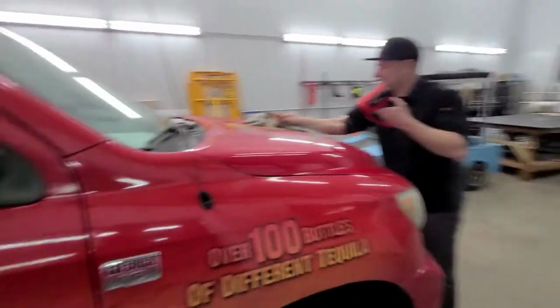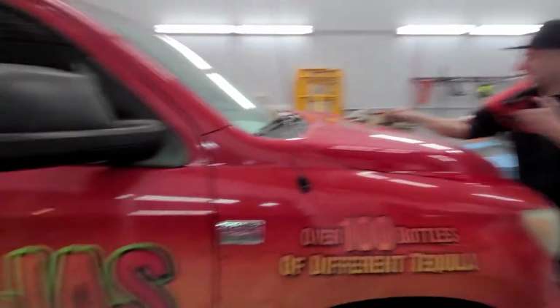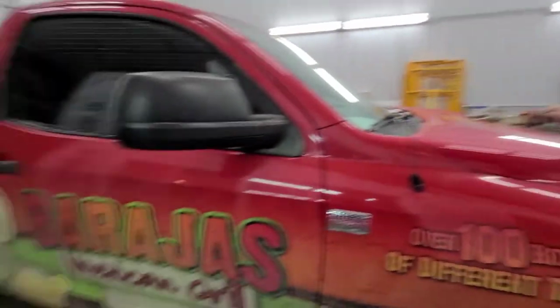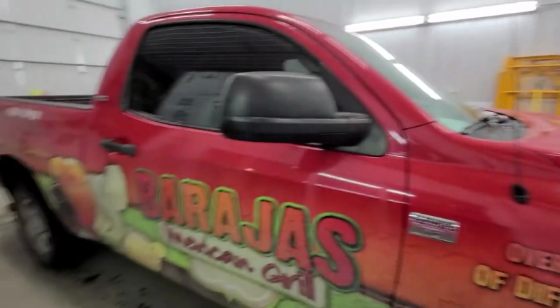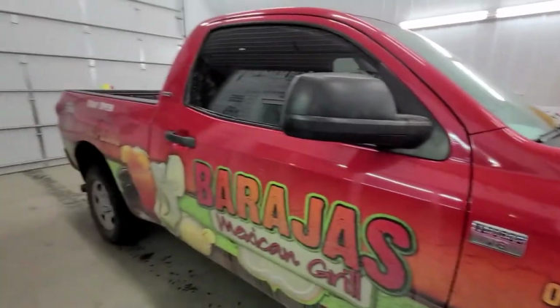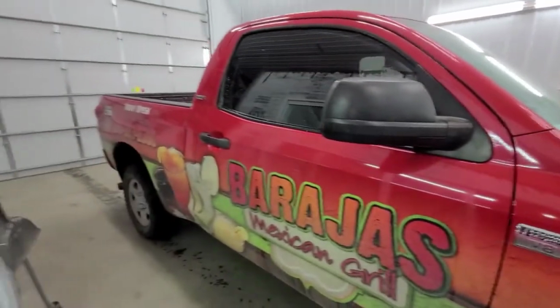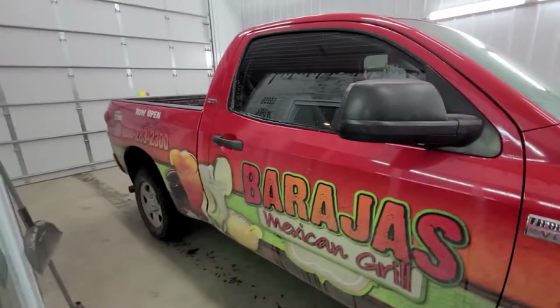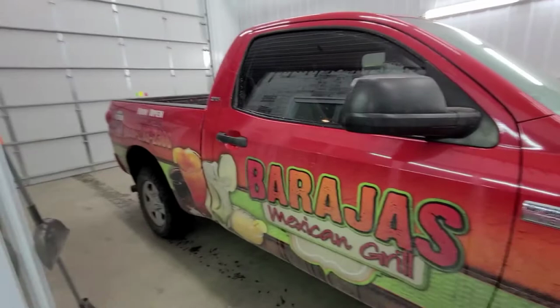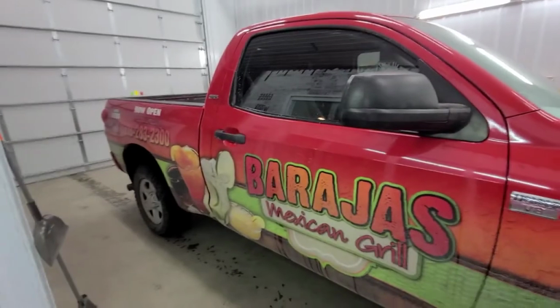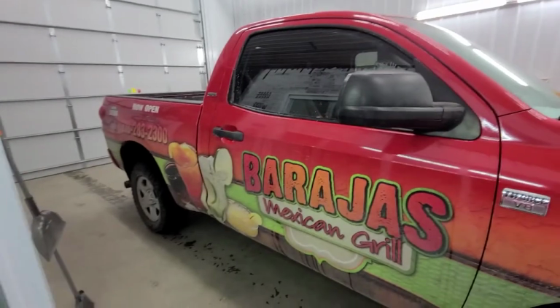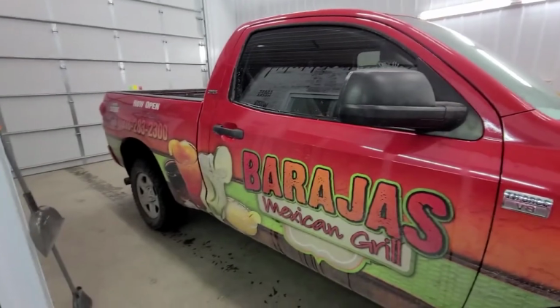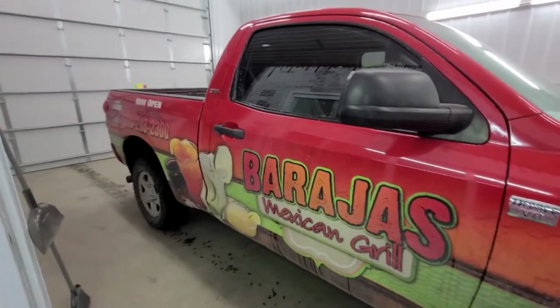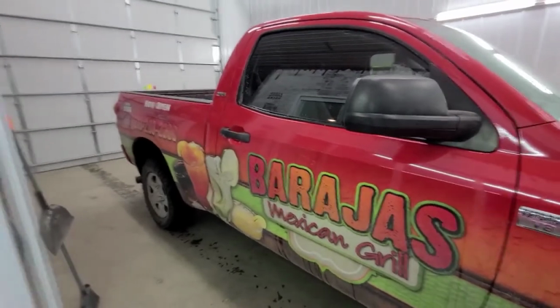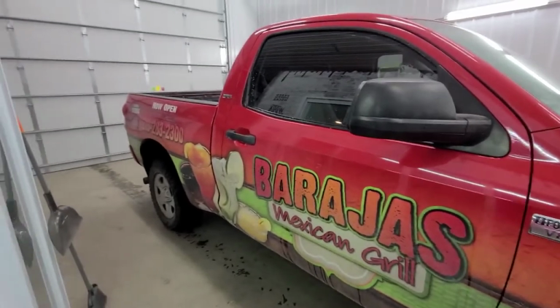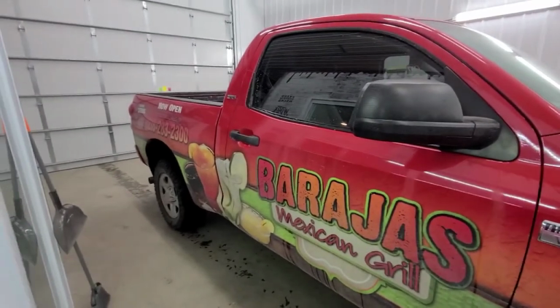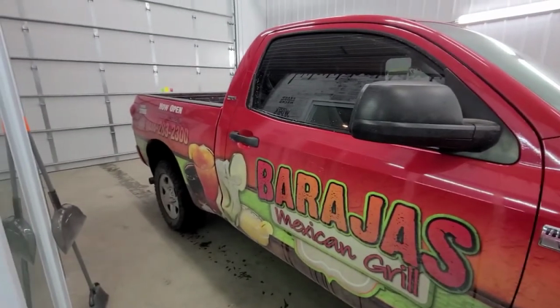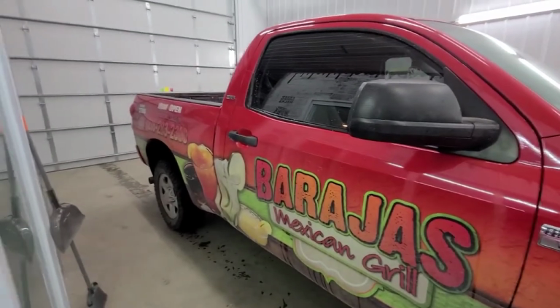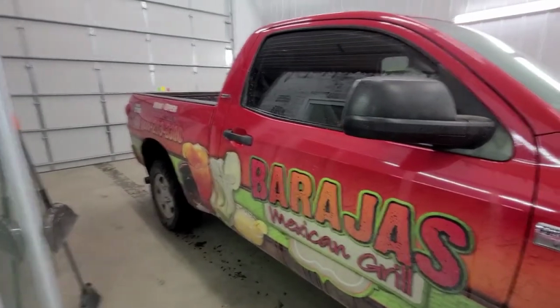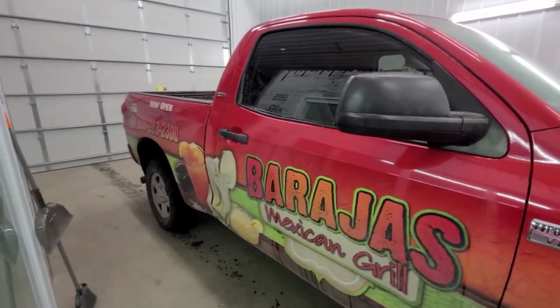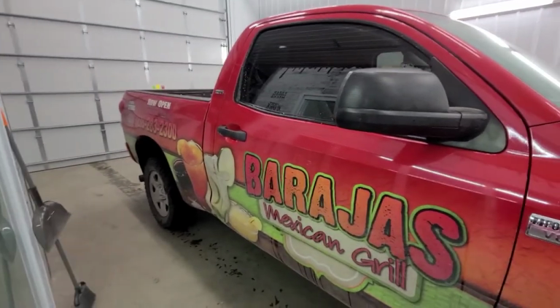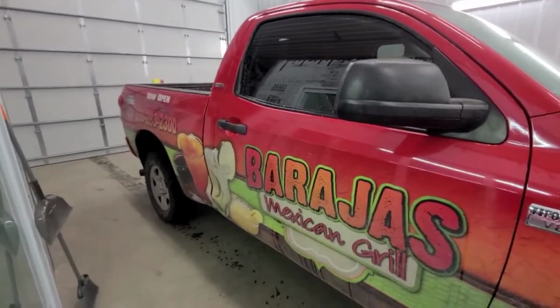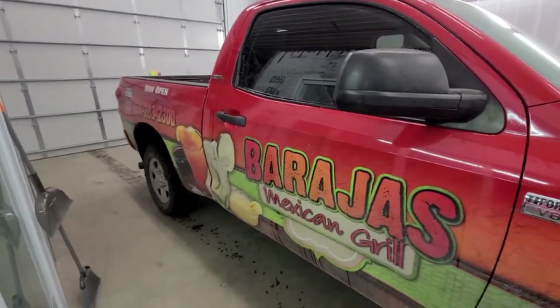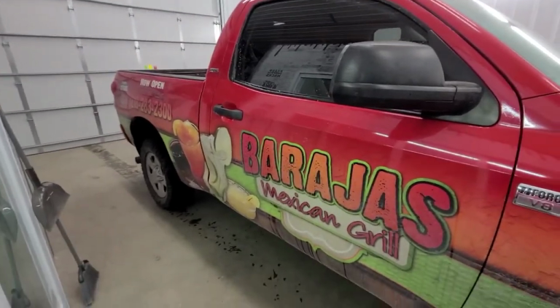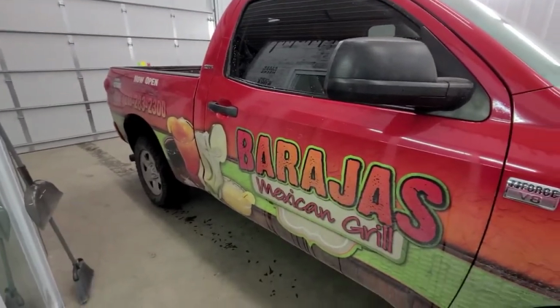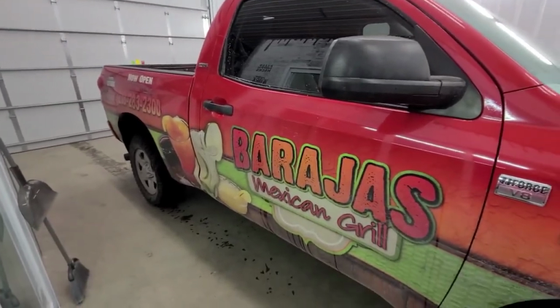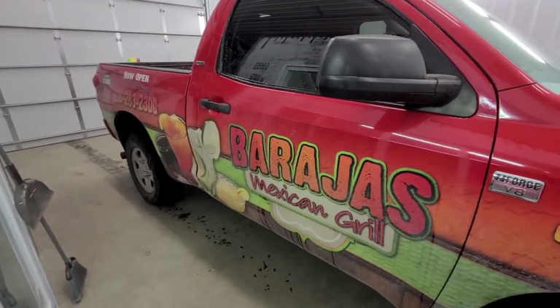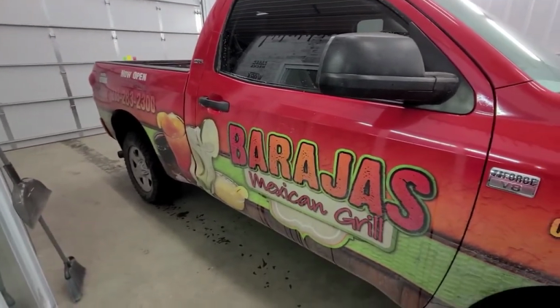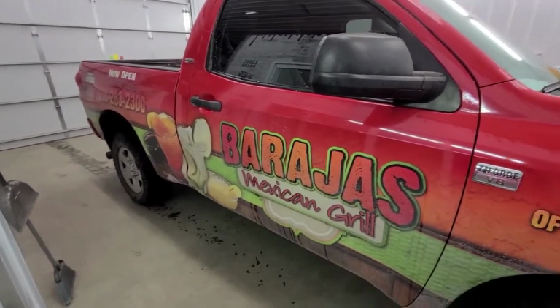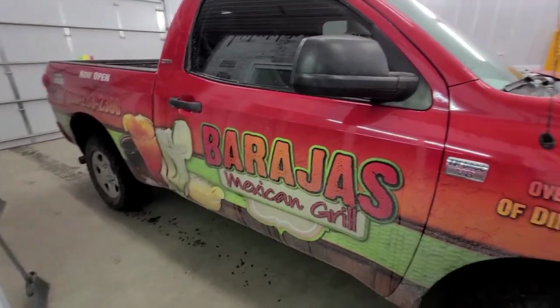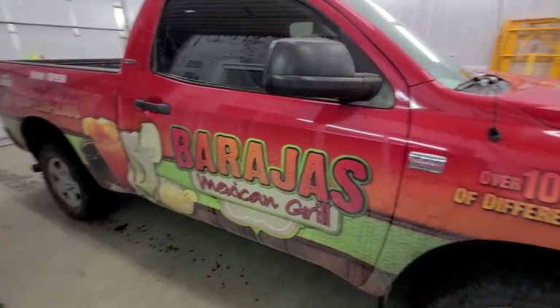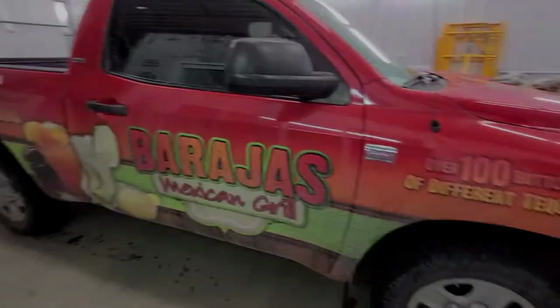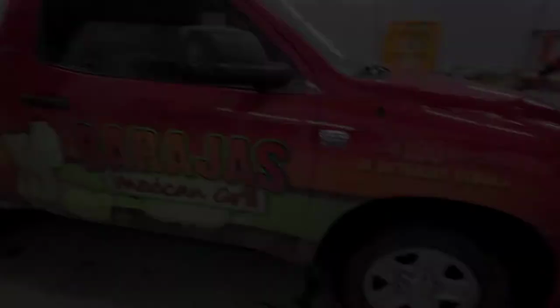I'll keep you guys updated. I'll do a video when he's done here, so that way you guys know how it looks.